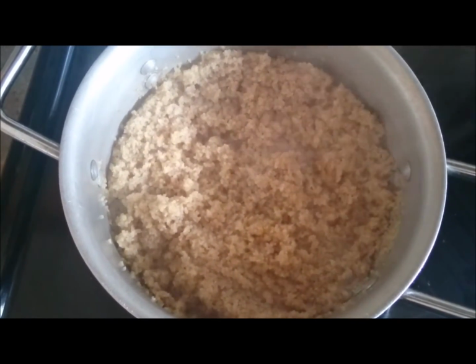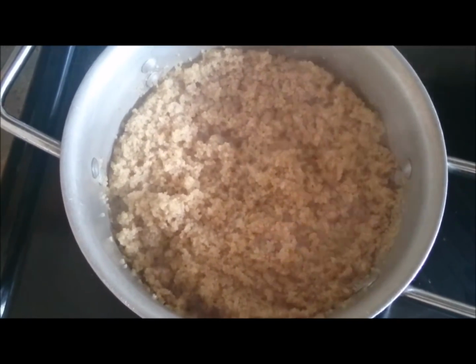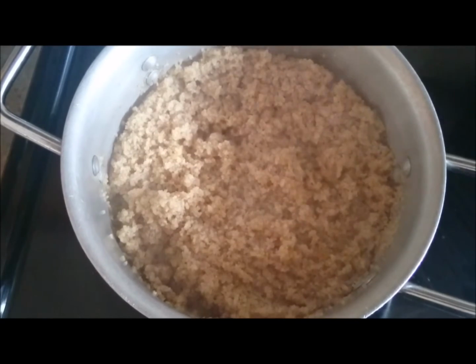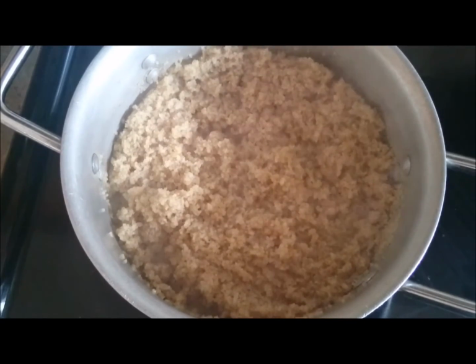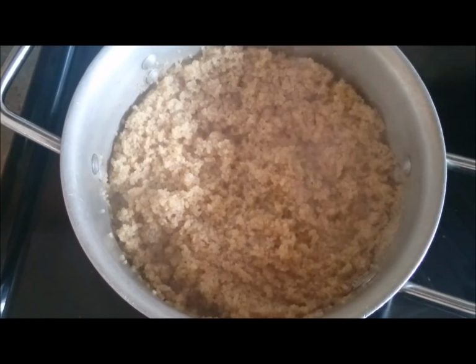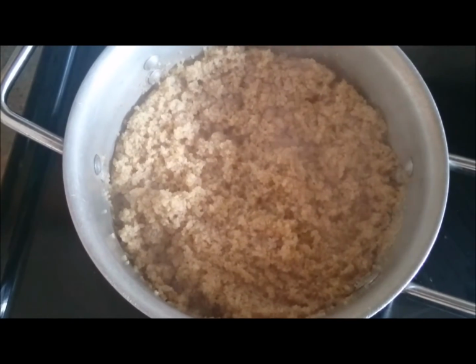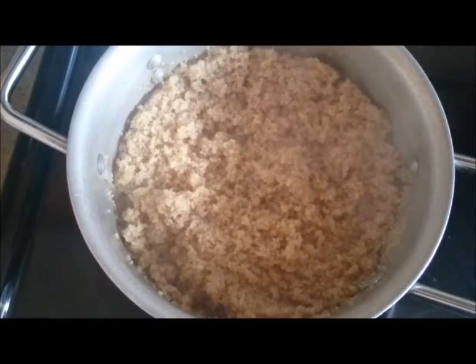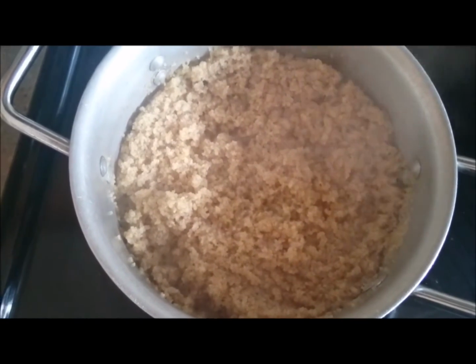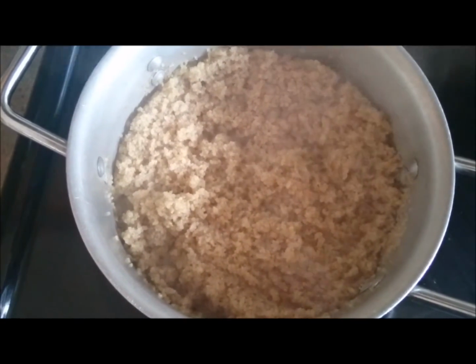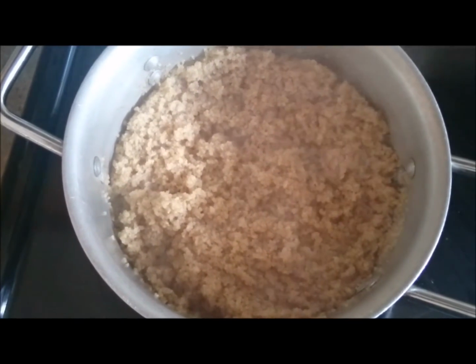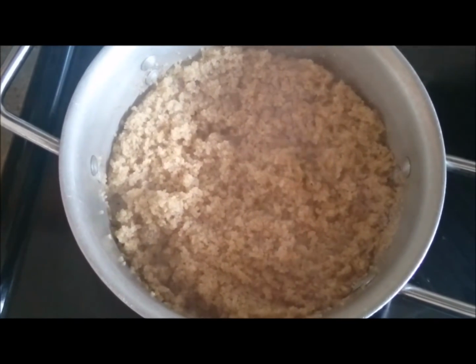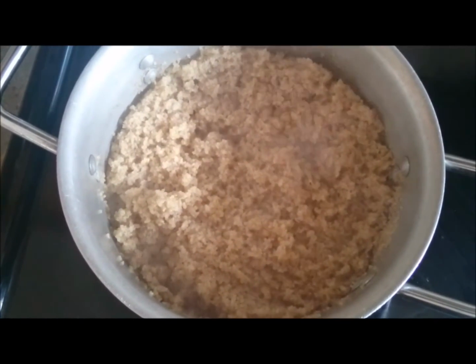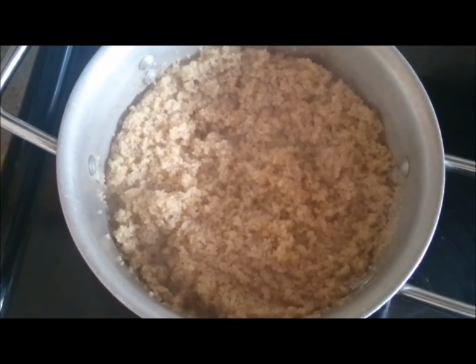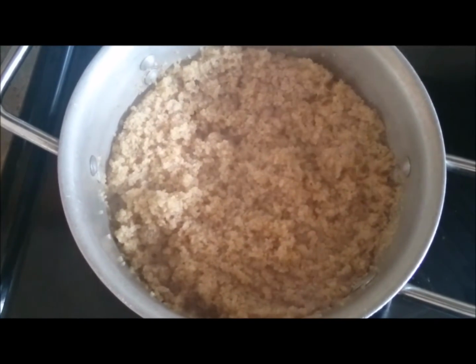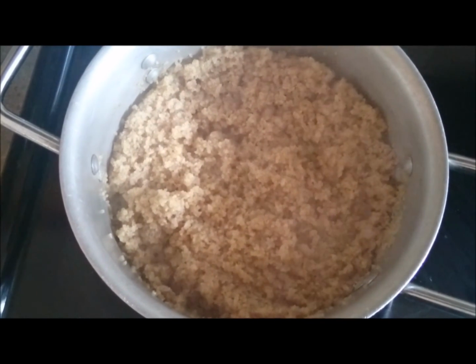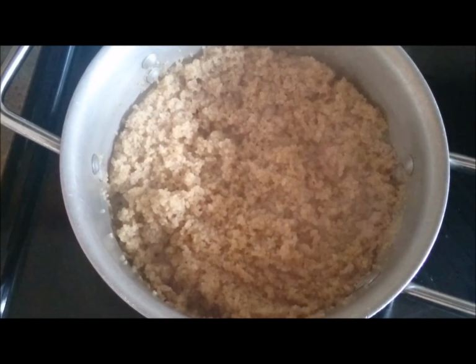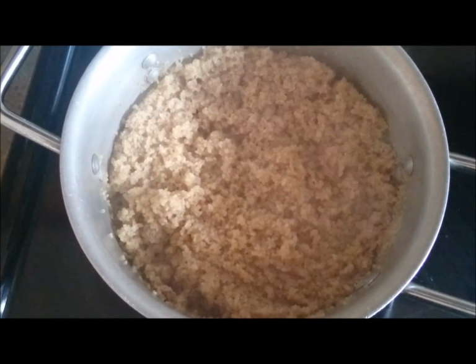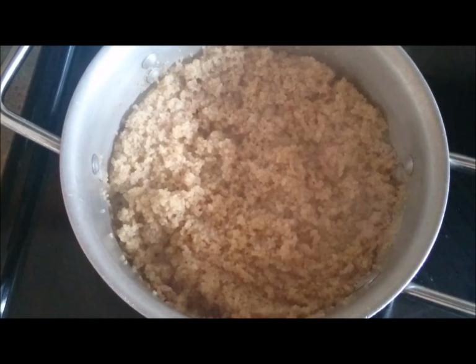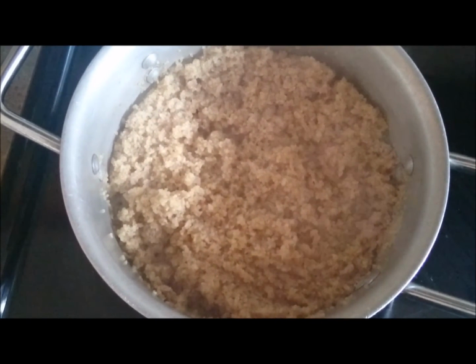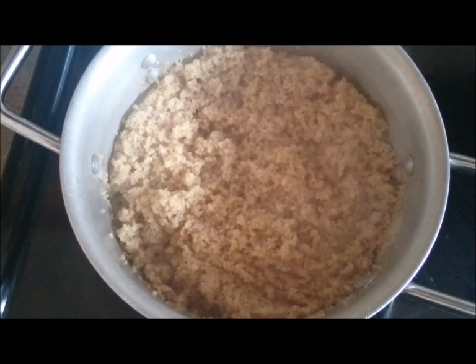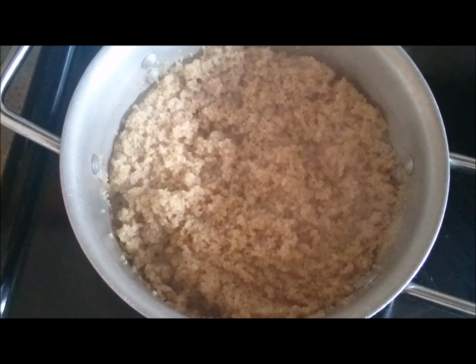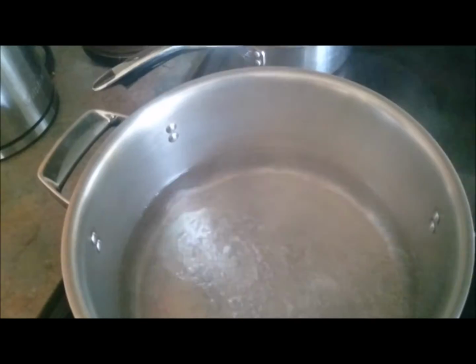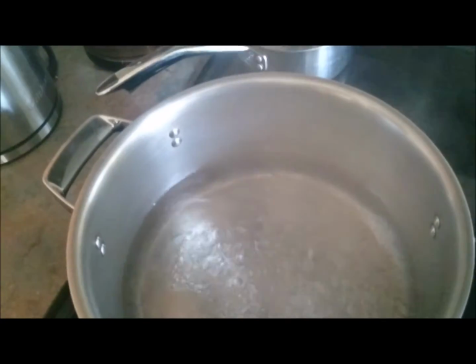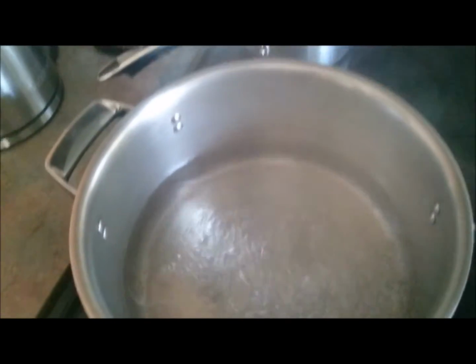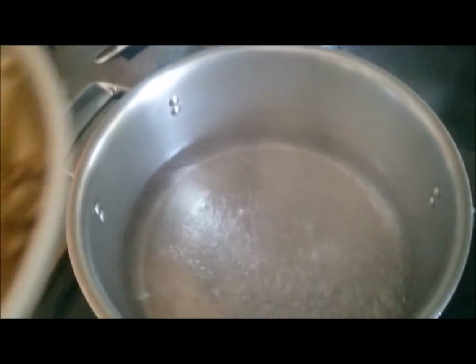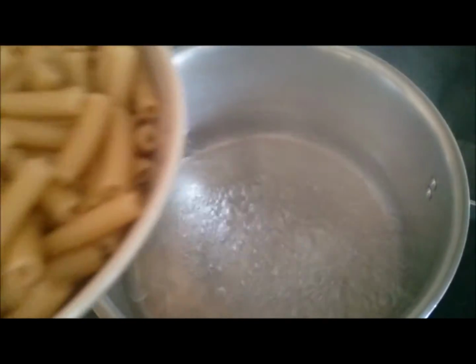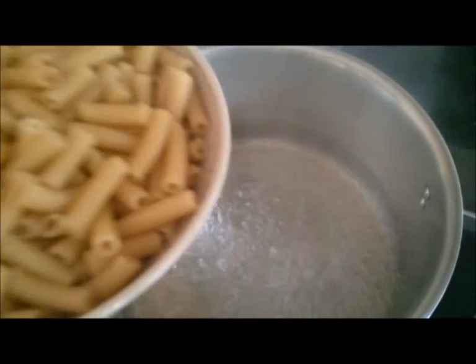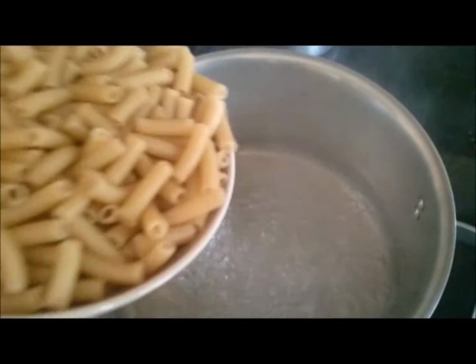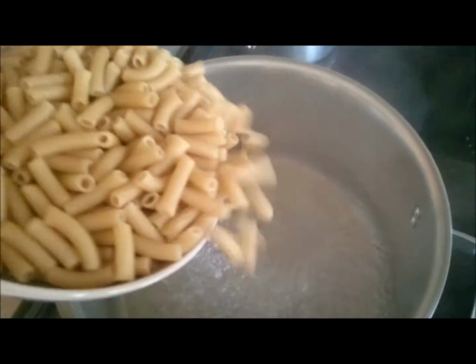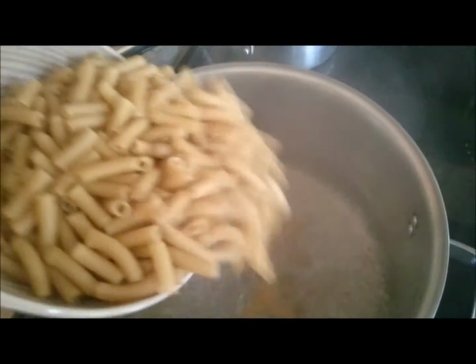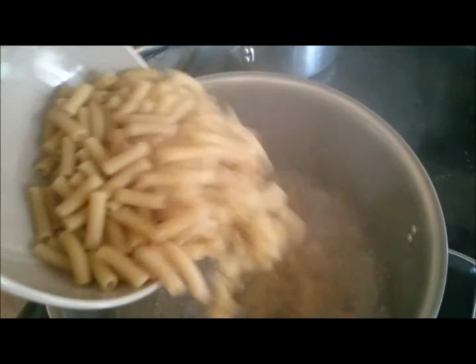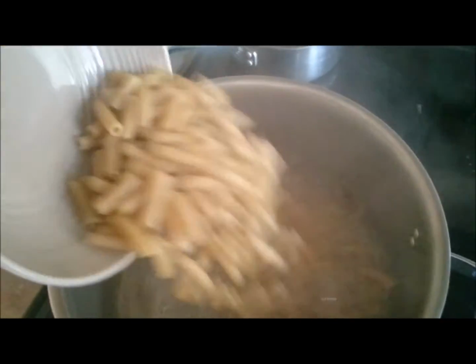Now I am going to direct my attention to boiling some pasta. I am boiling the pasta now.